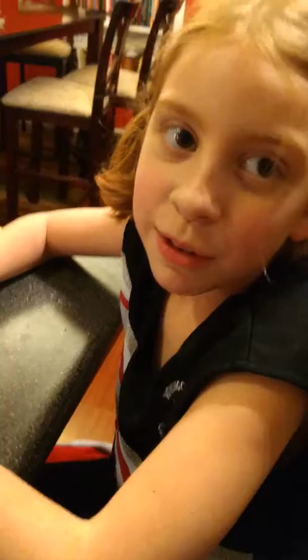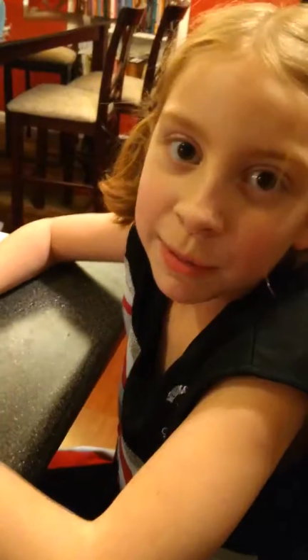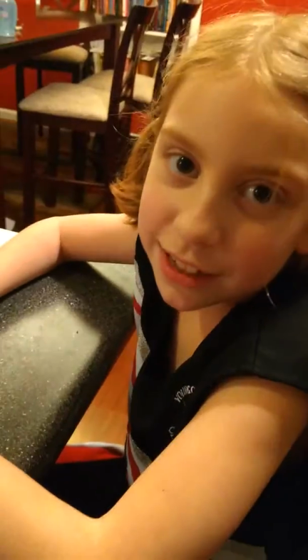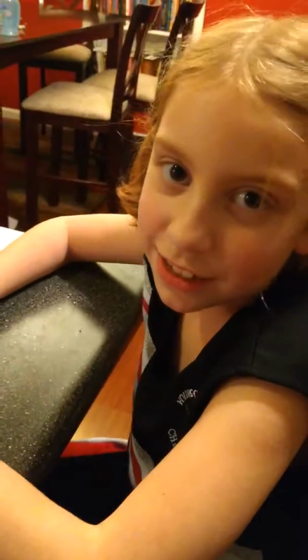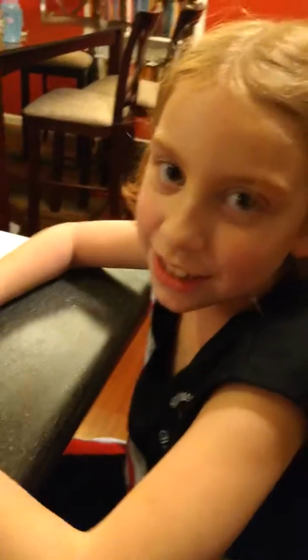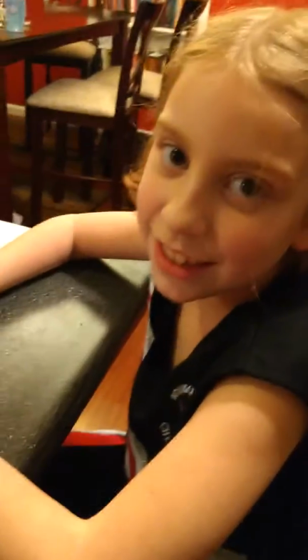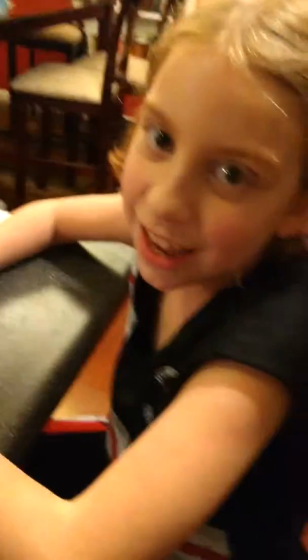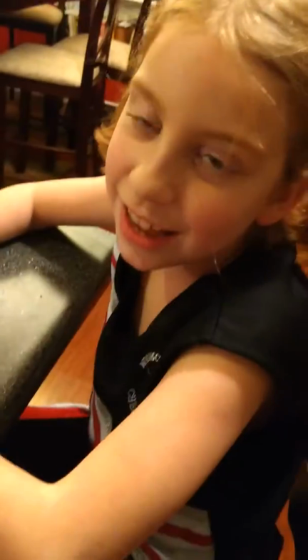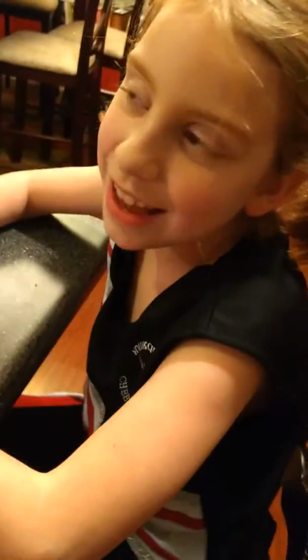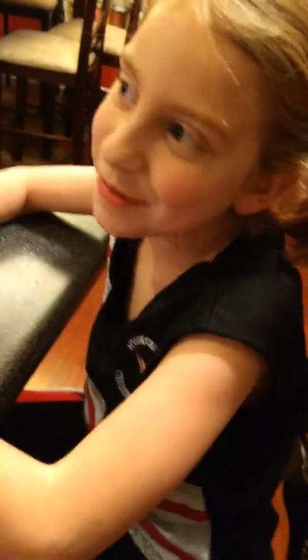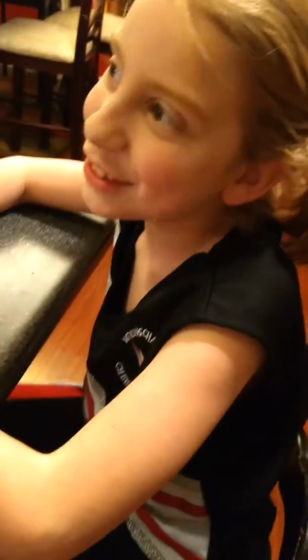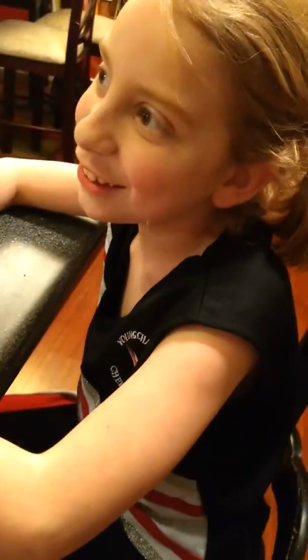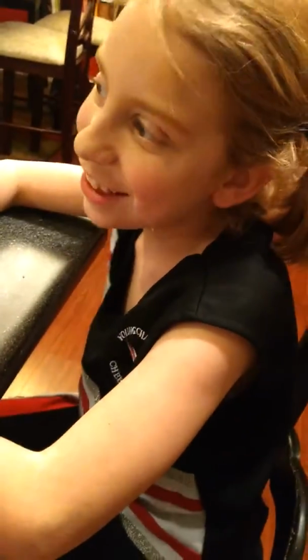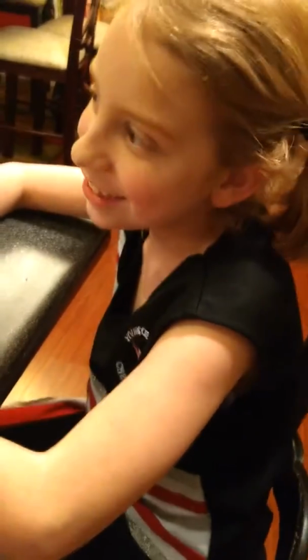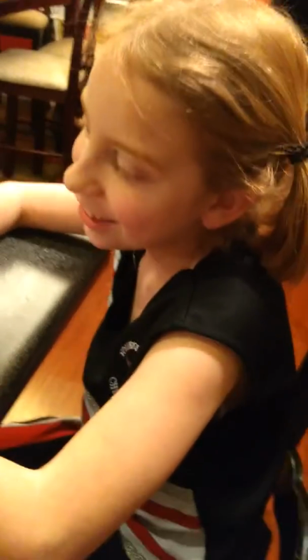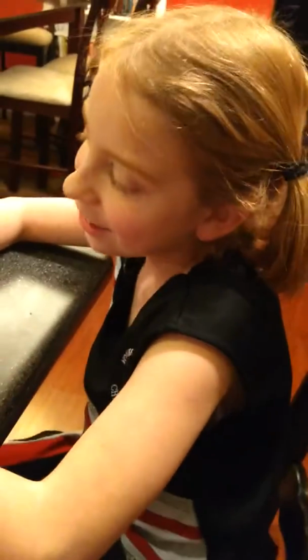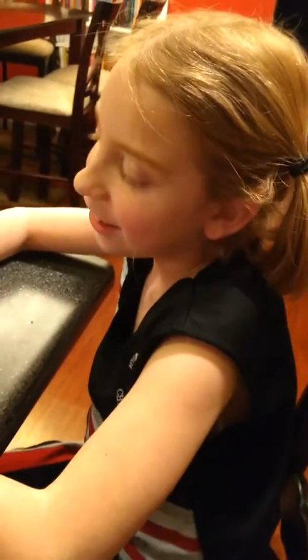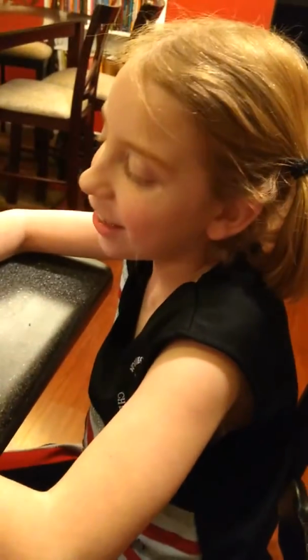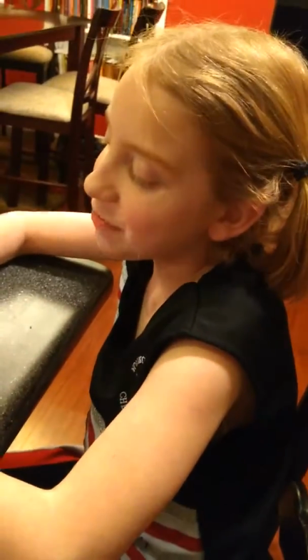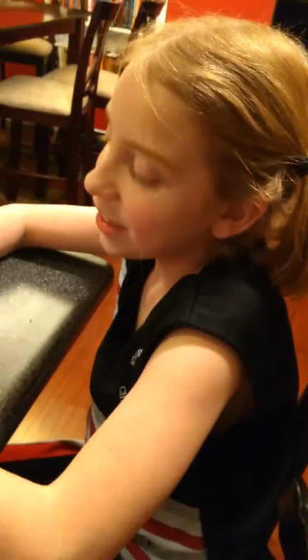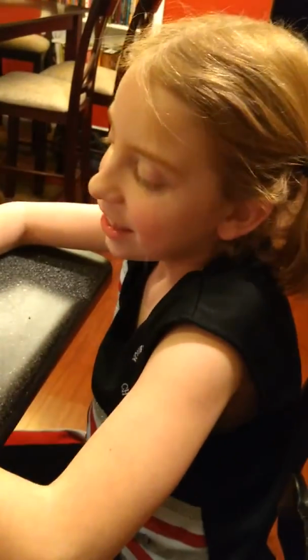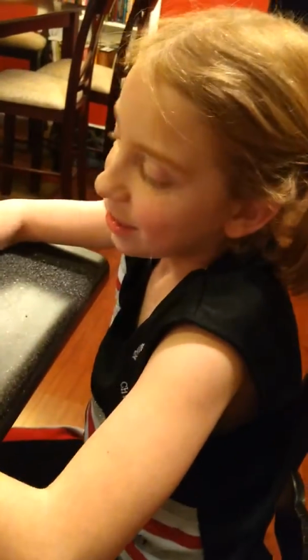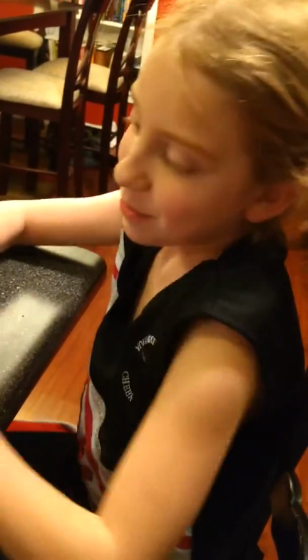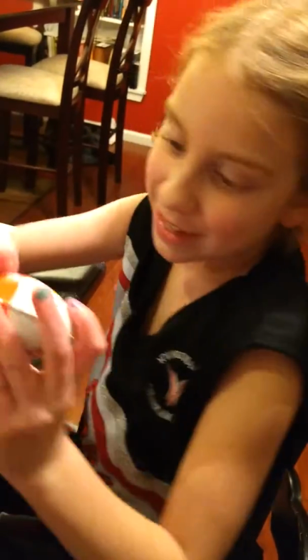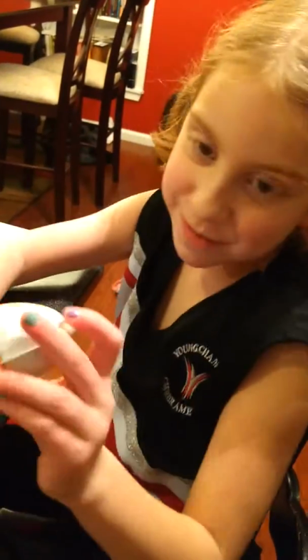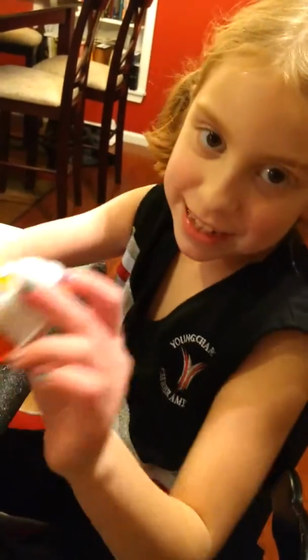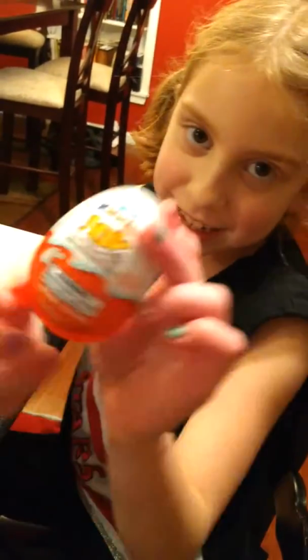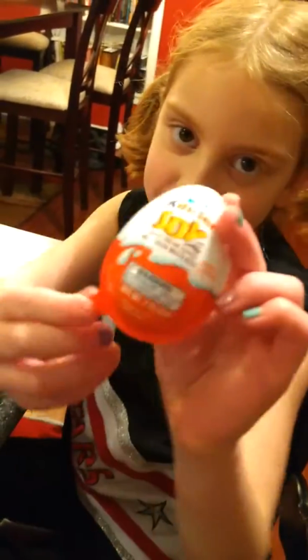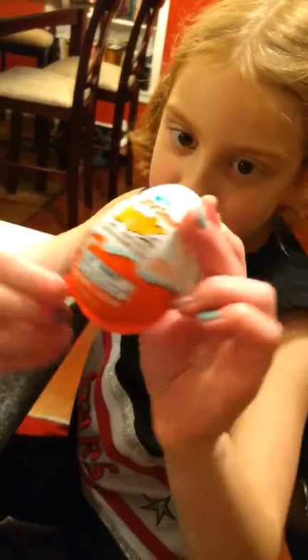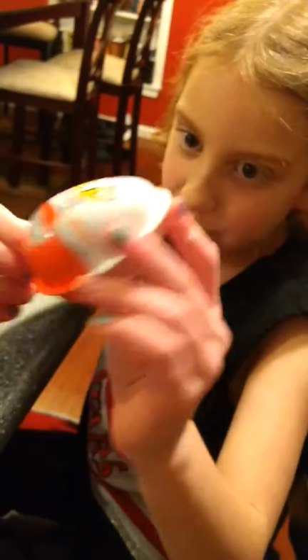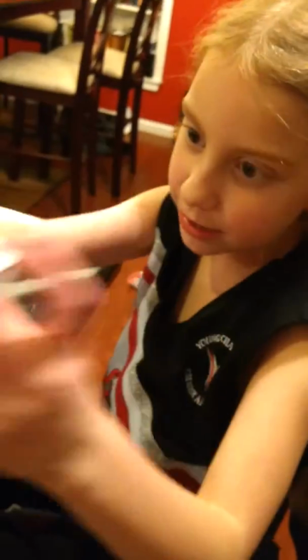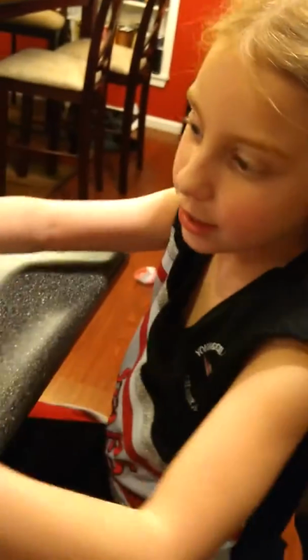Welcome back to our channel. Today I'm going to show you guys me opening Kinder Surprise Eggs.